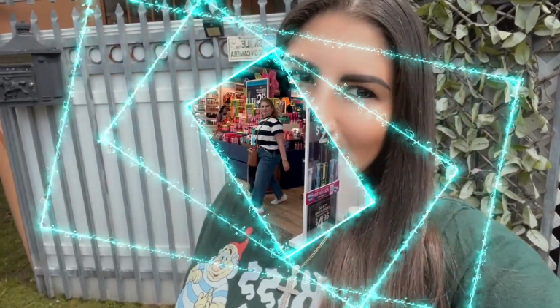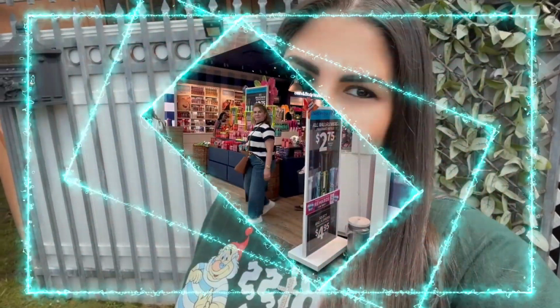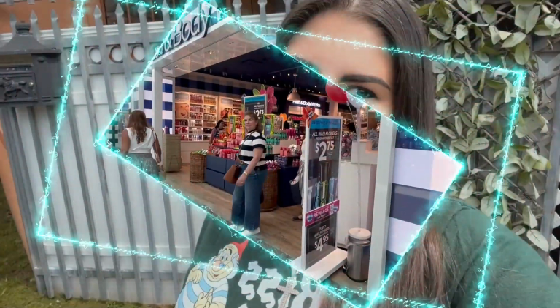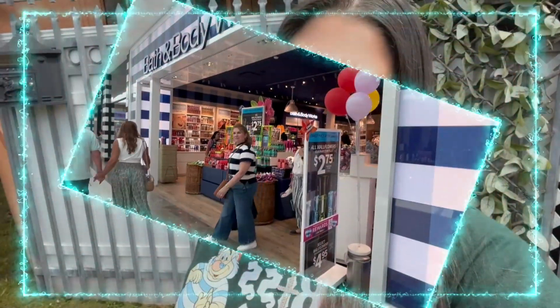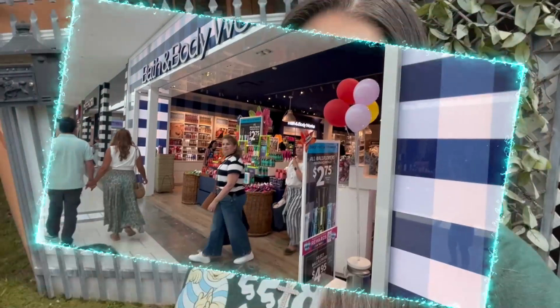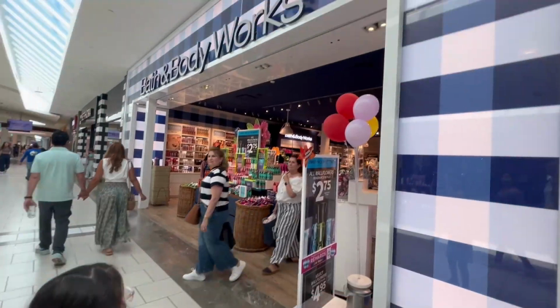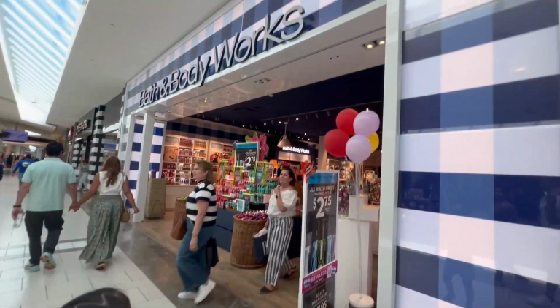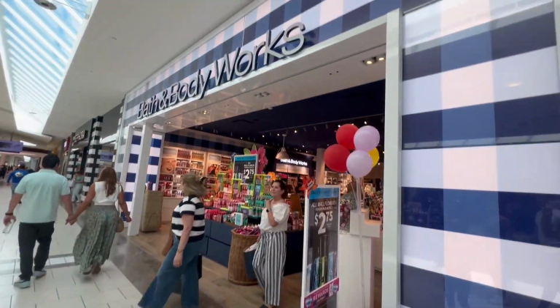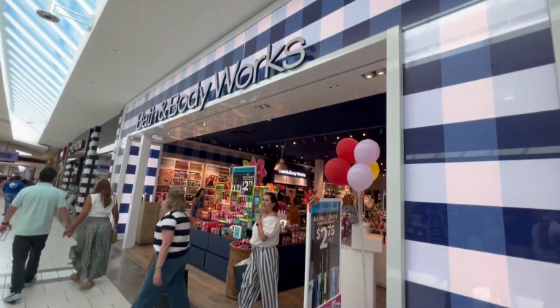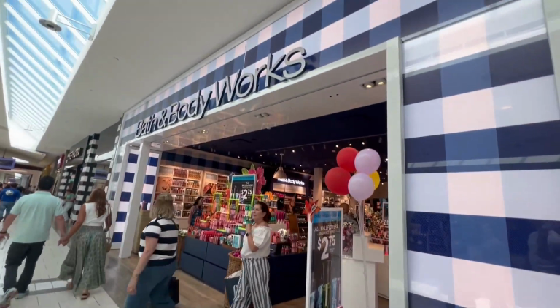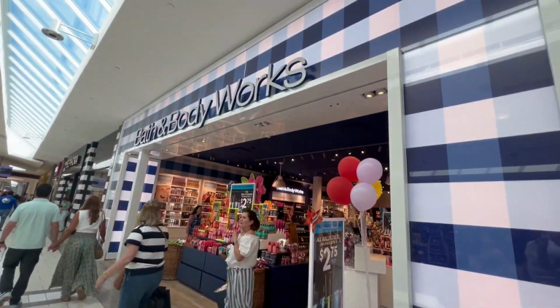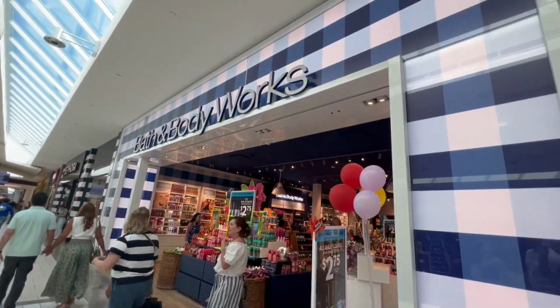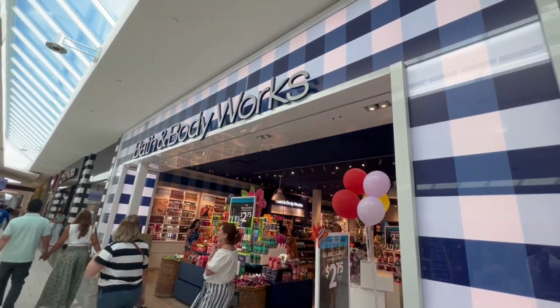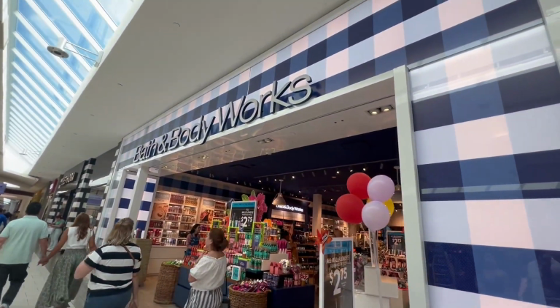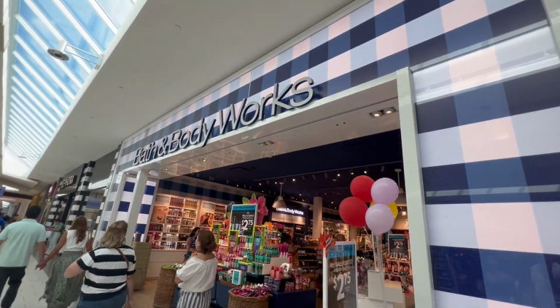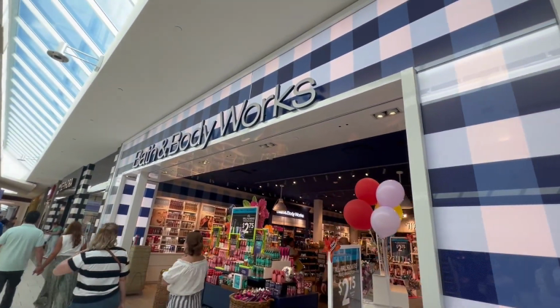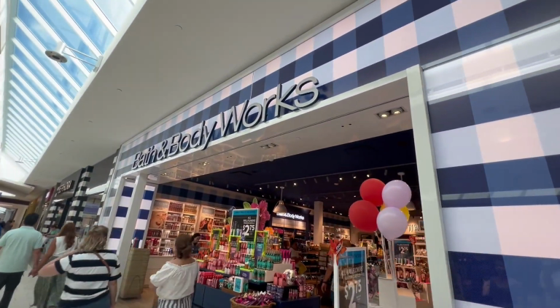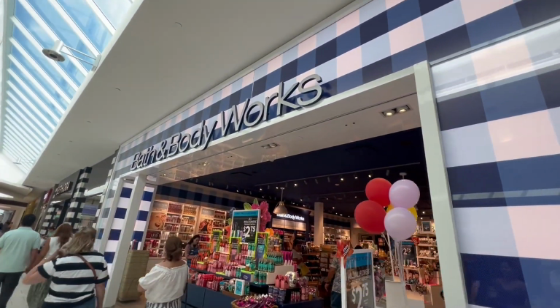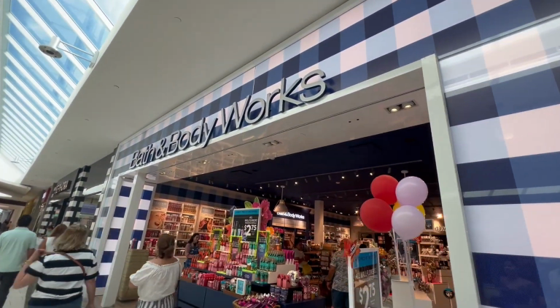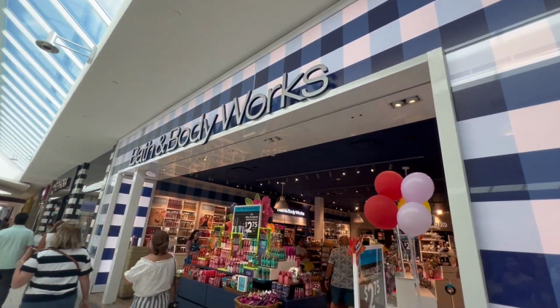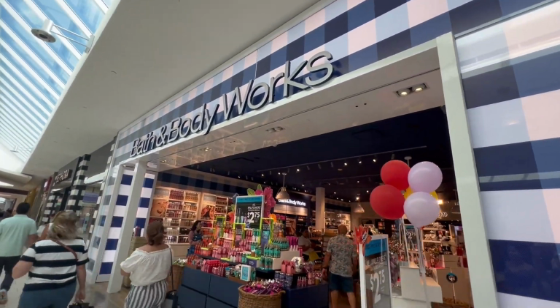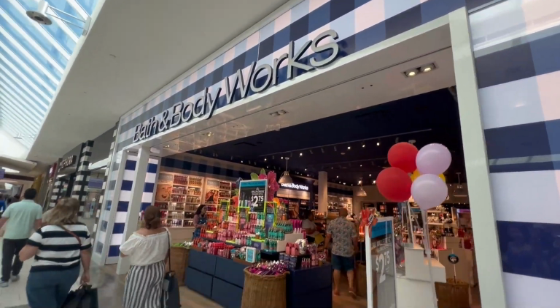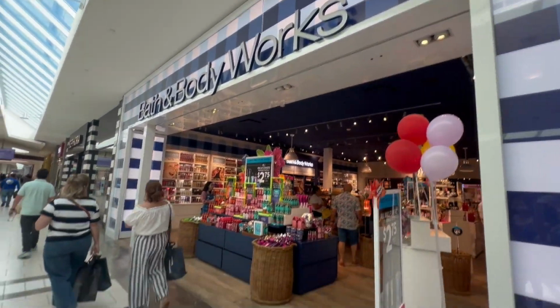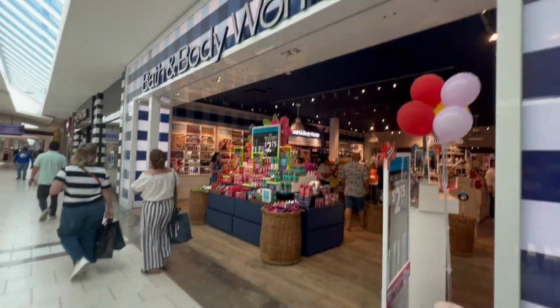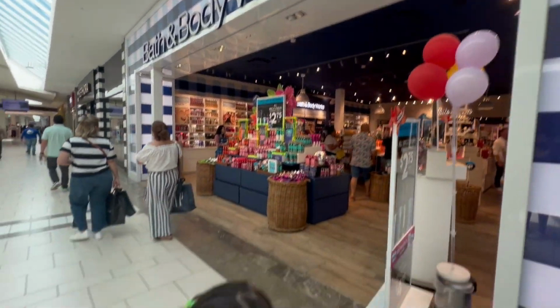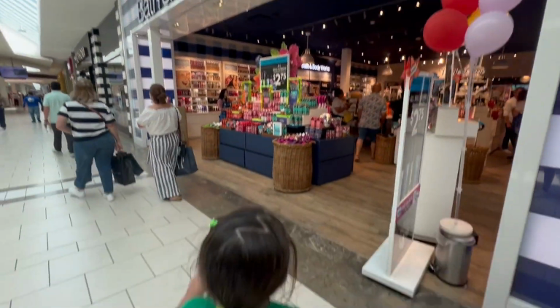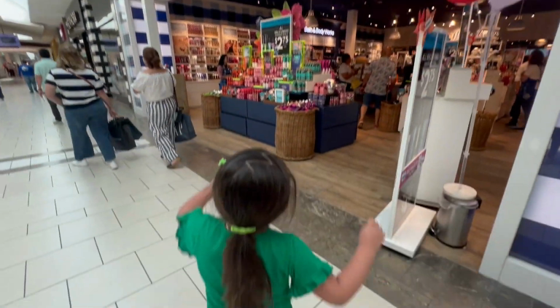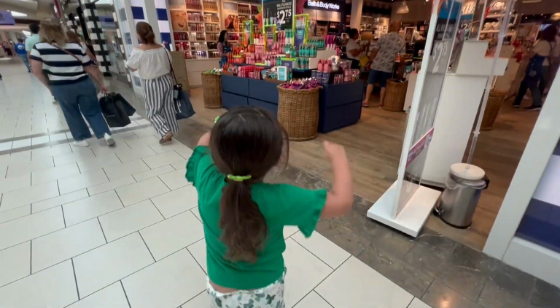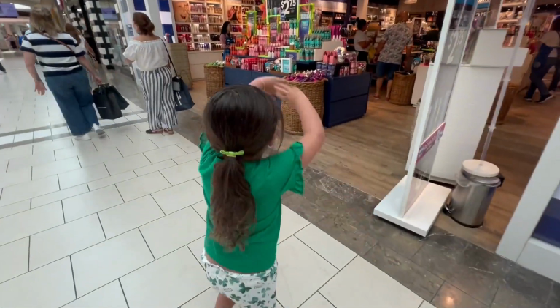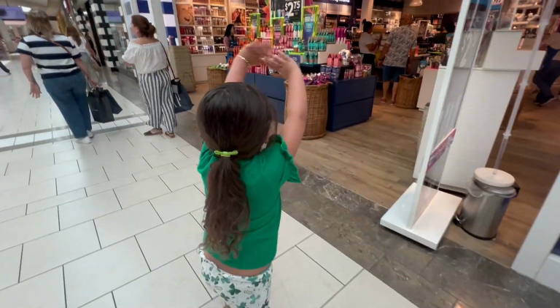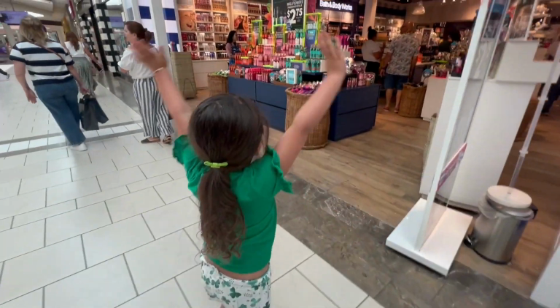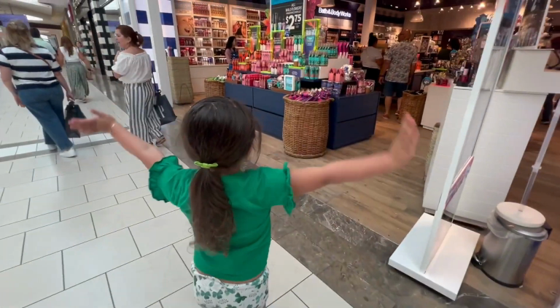All right guys, so the first stop is Bath and Body Works. Let's go.